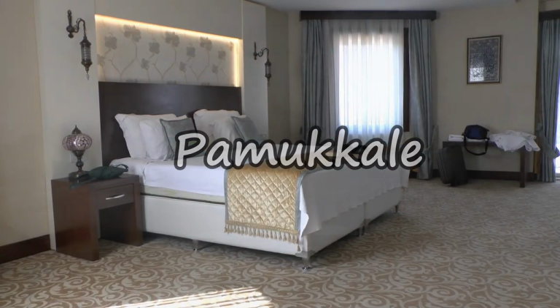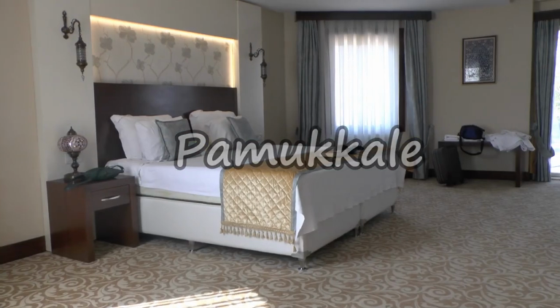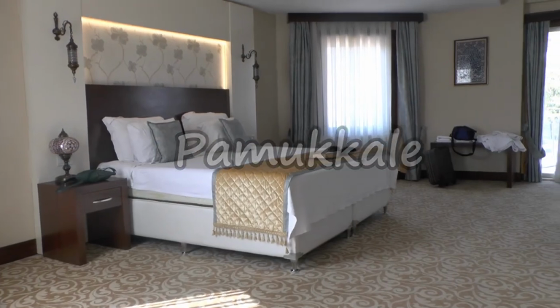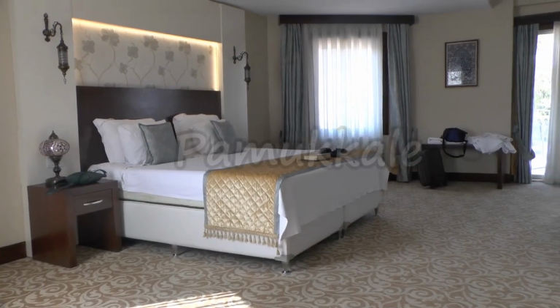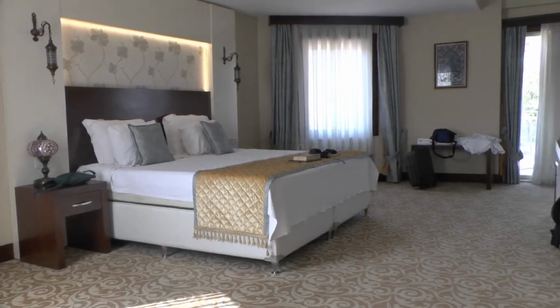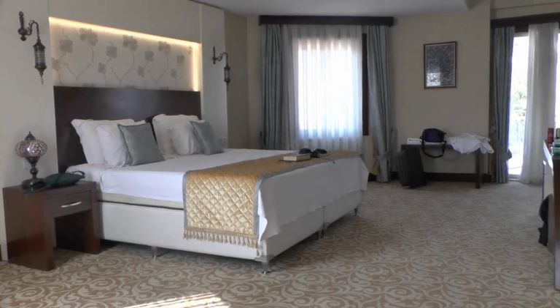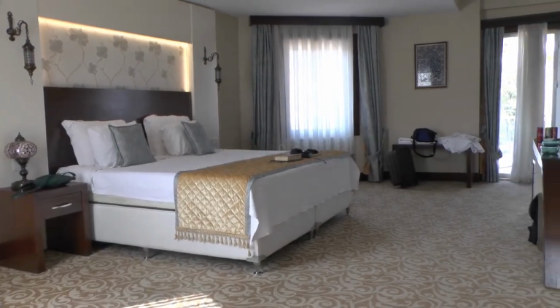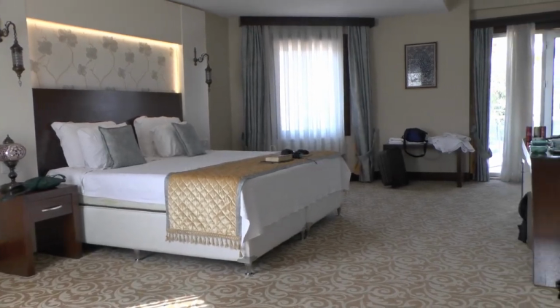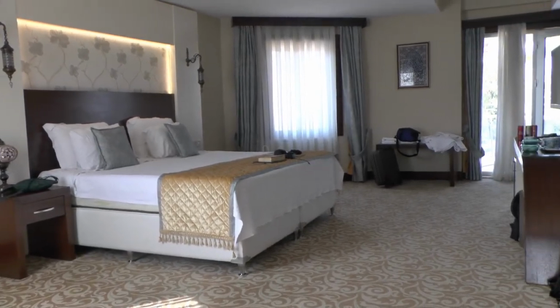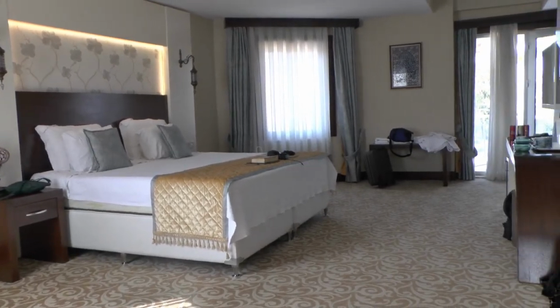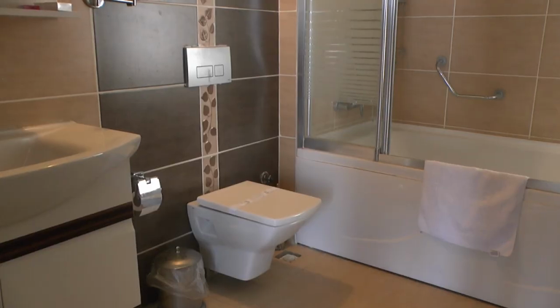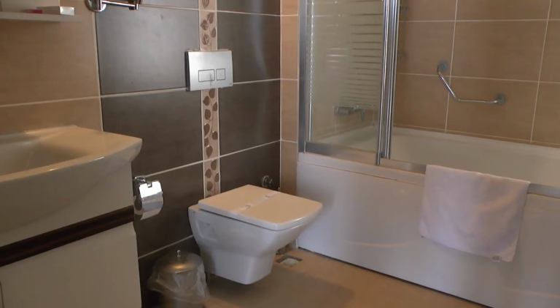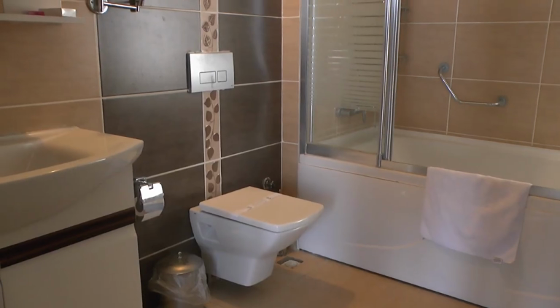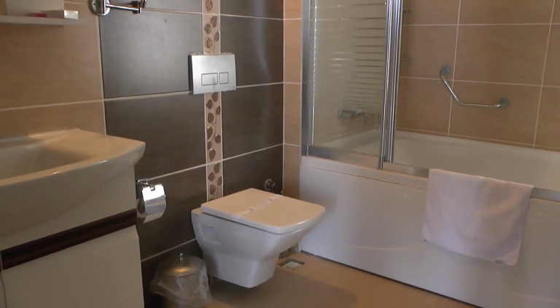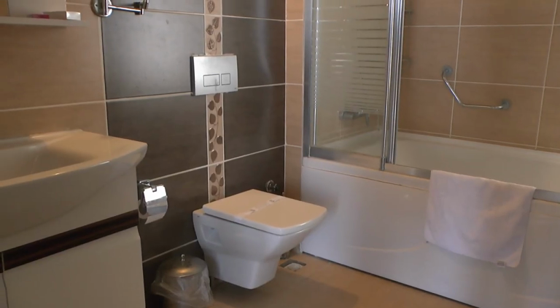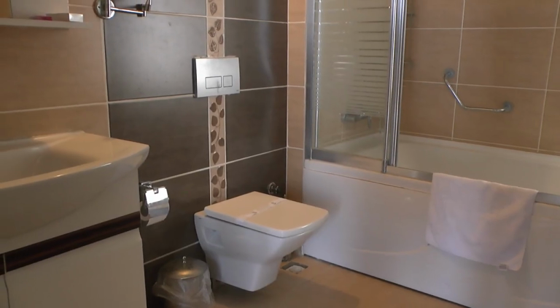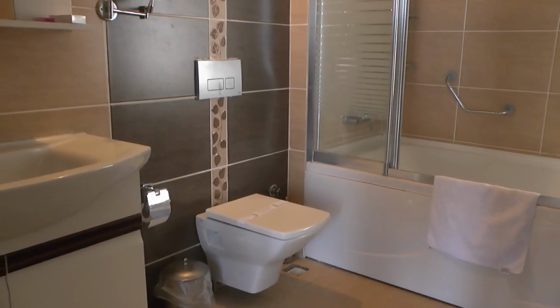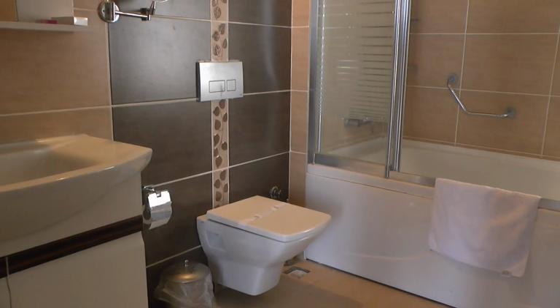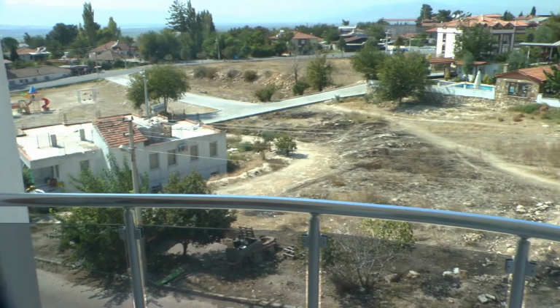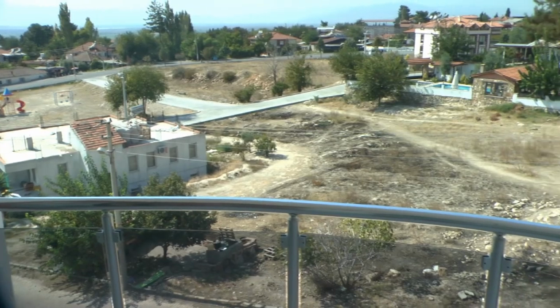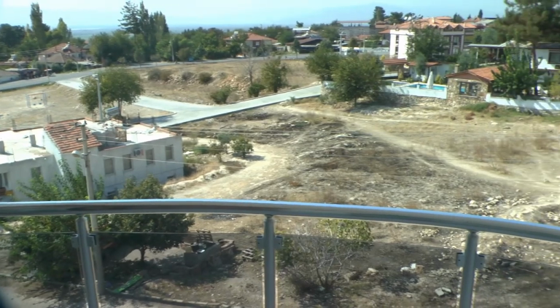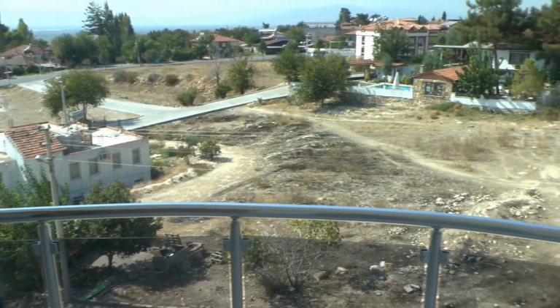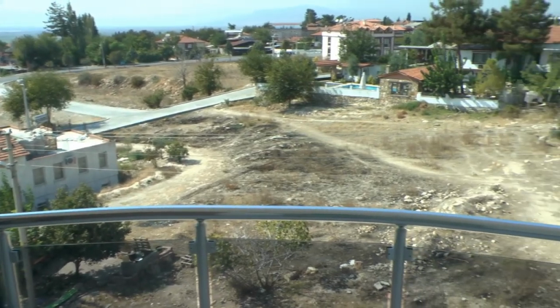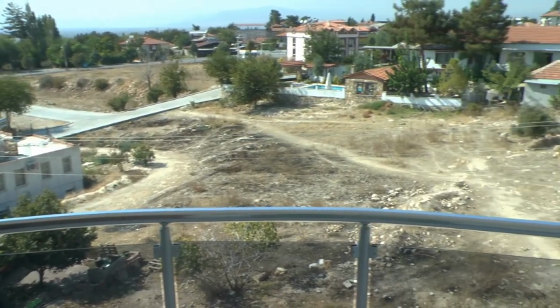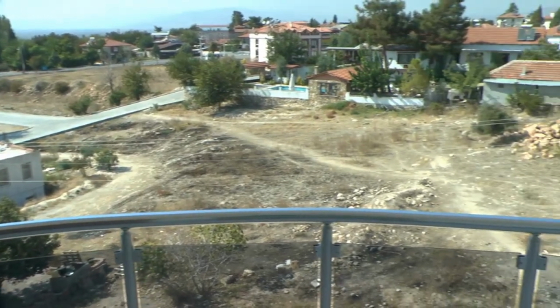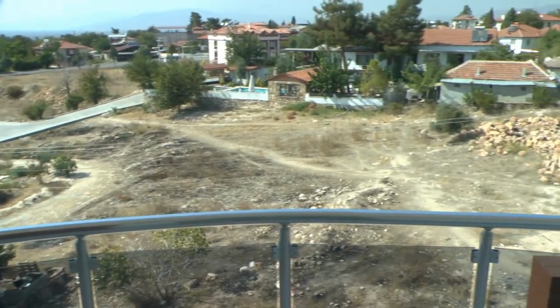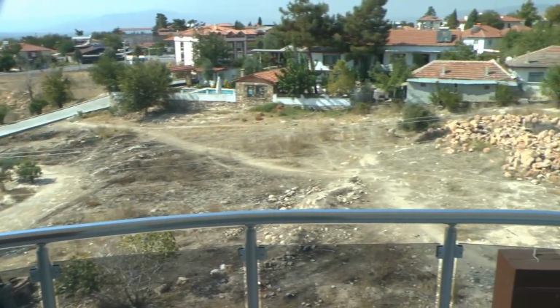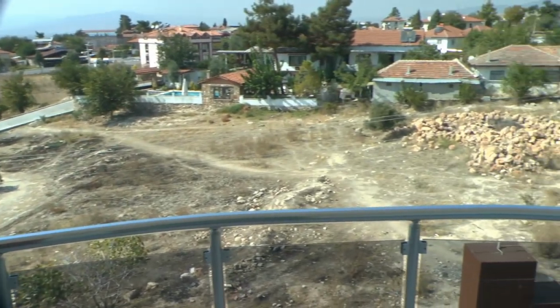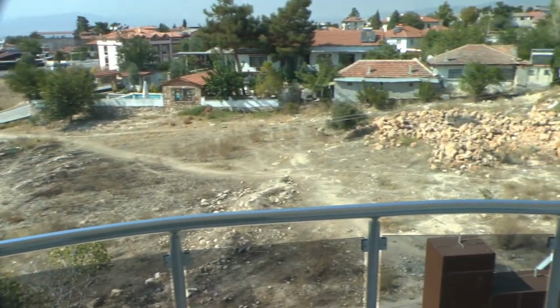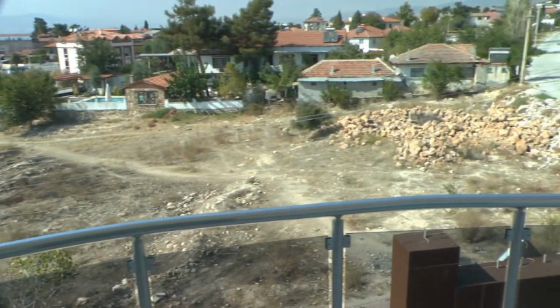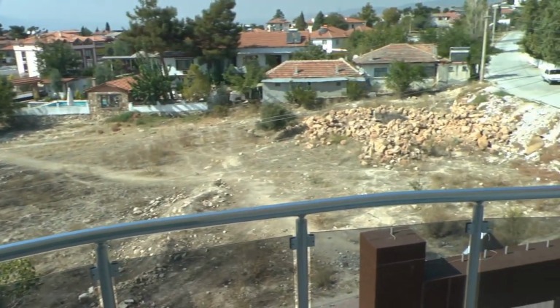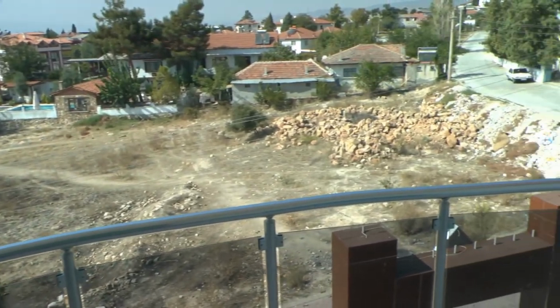You'll find plenty of choice in hotels in Pamukkale. Don't expect a great view, but some of them even have thermal springs.